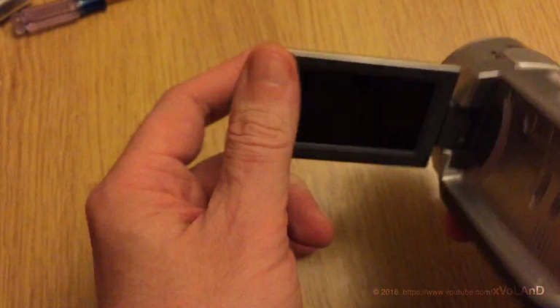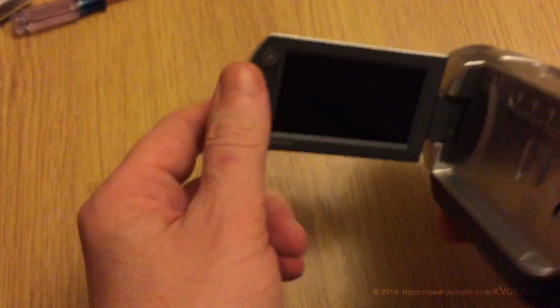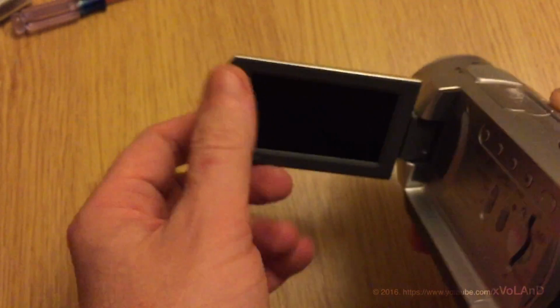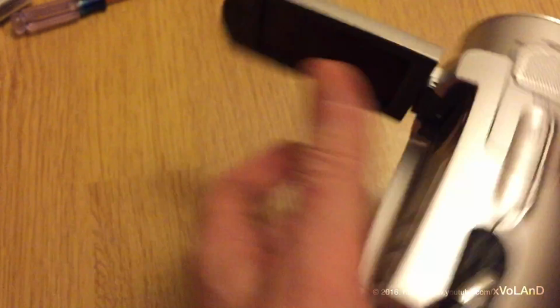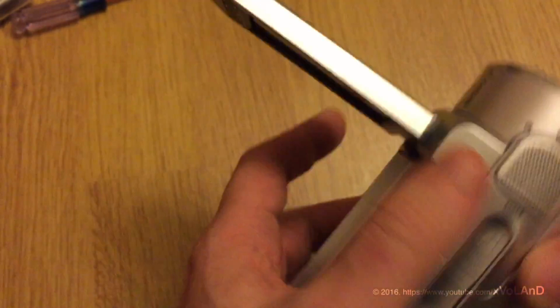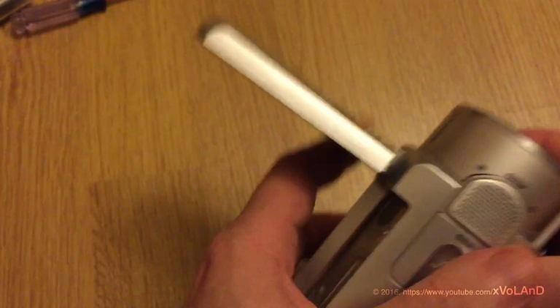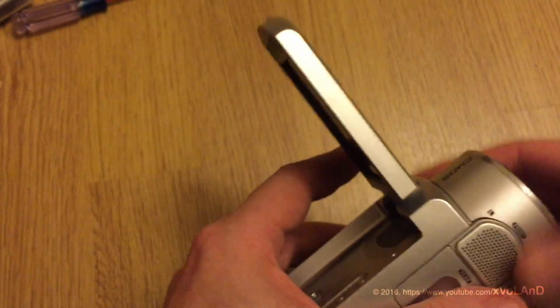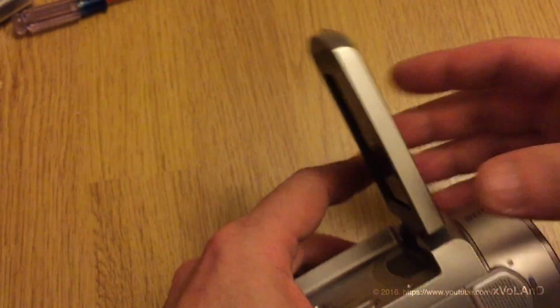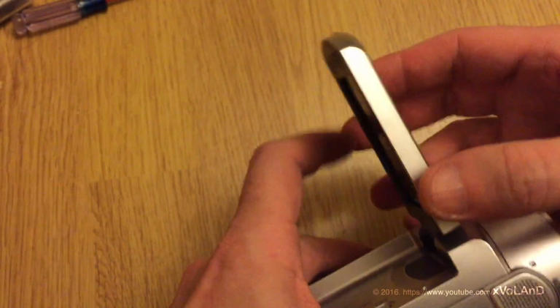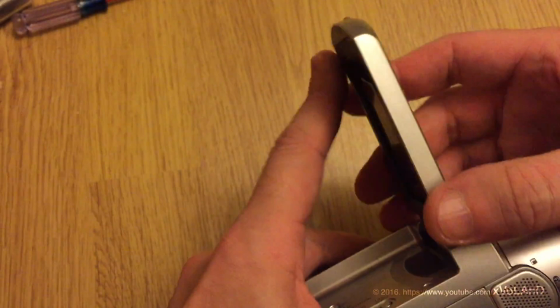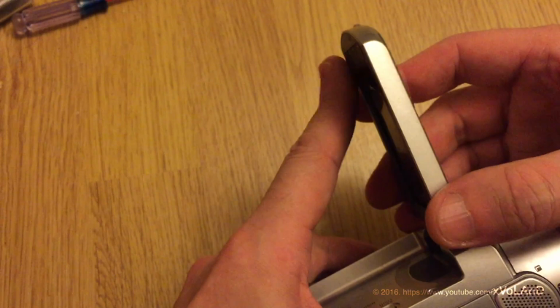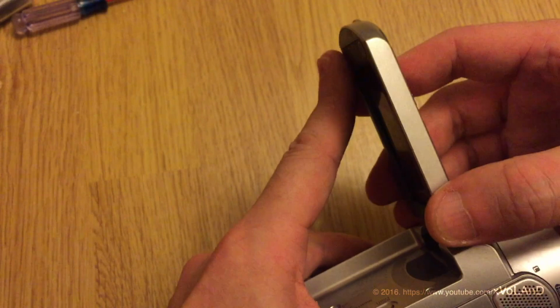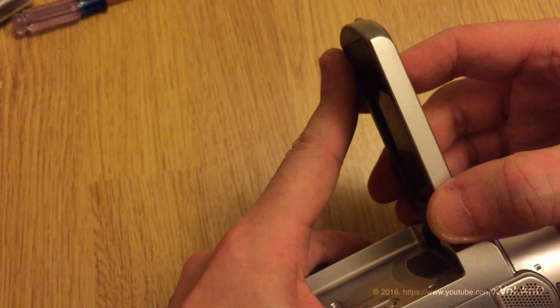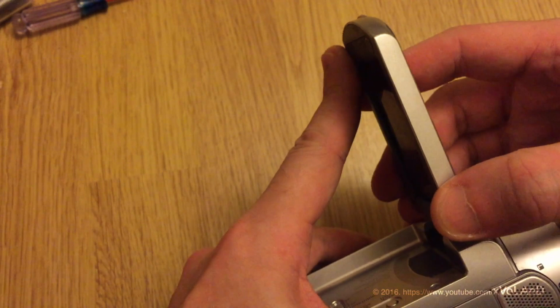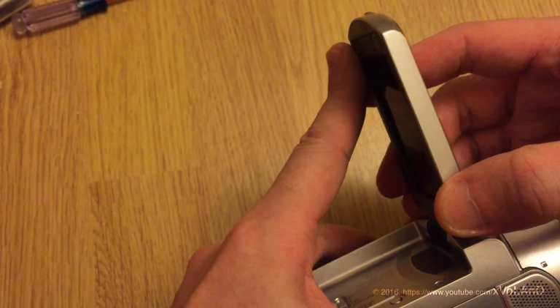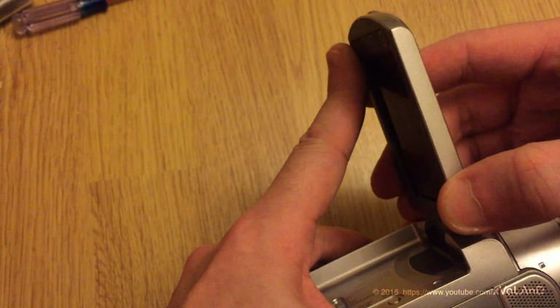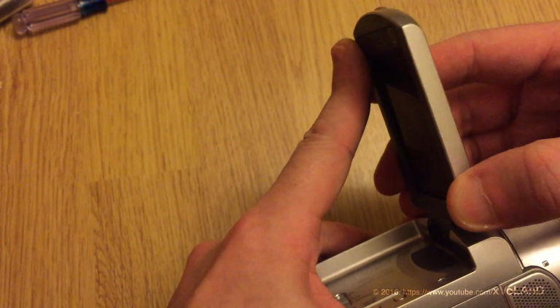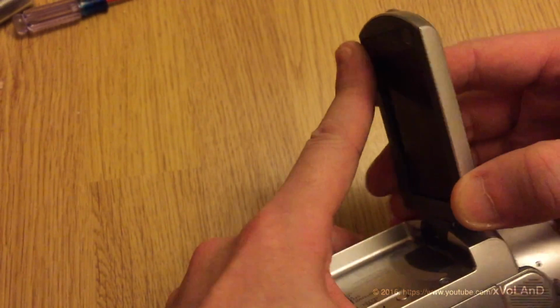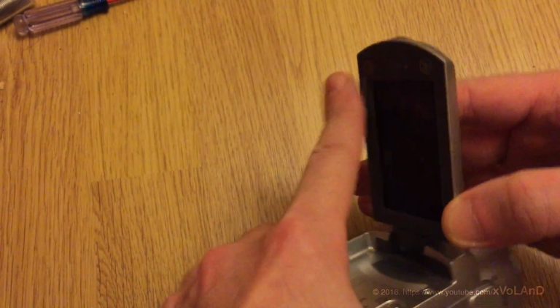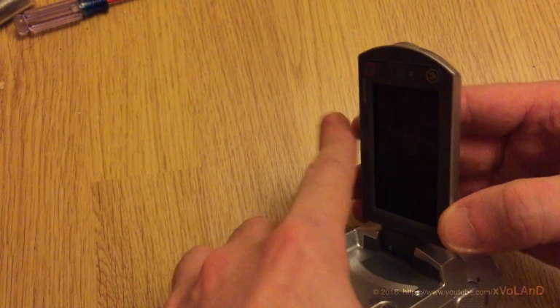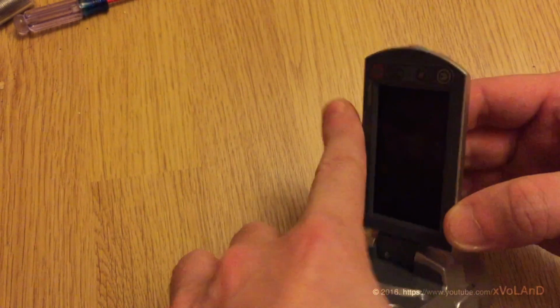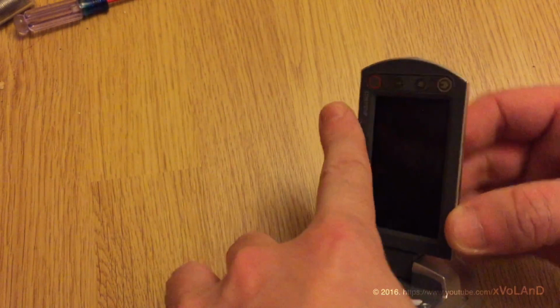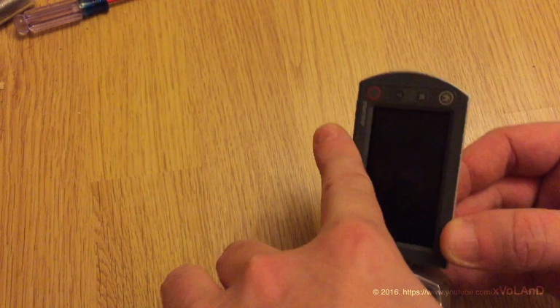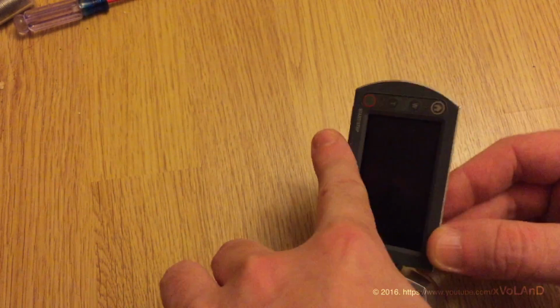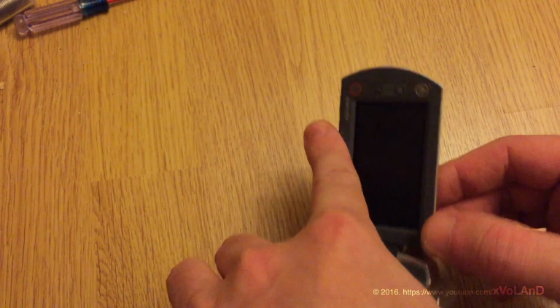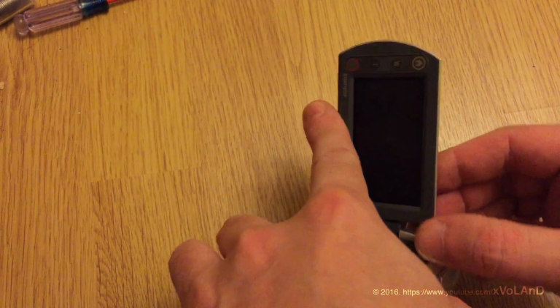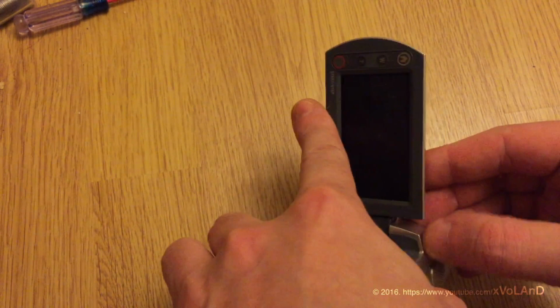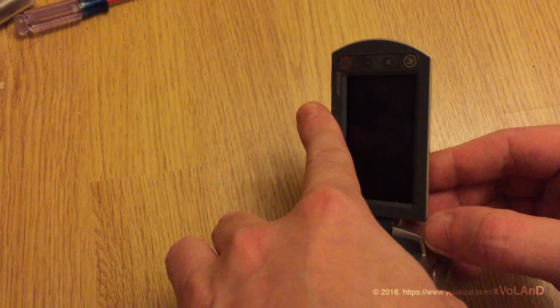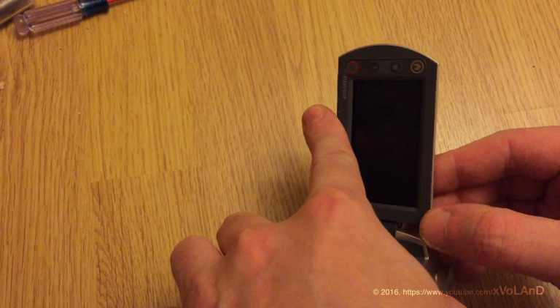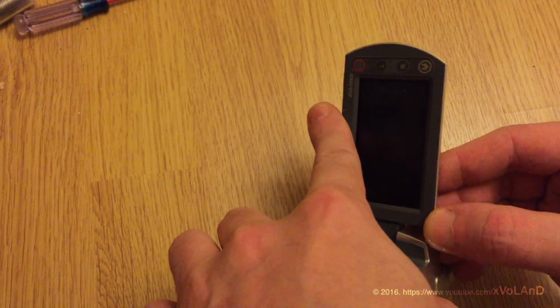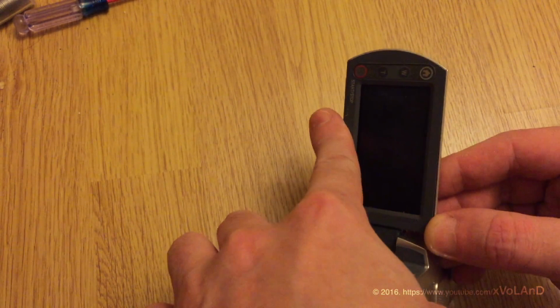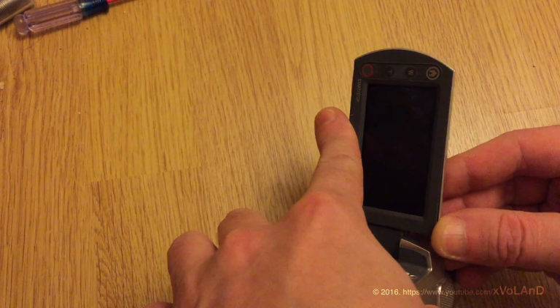But I am not afraid to lose a few screws. Let's go!